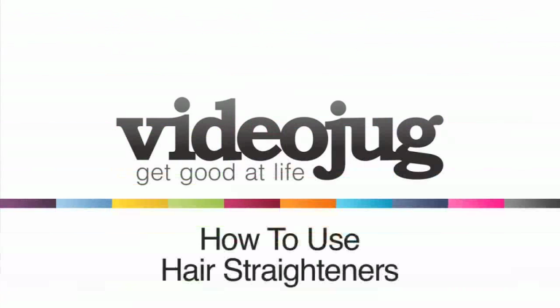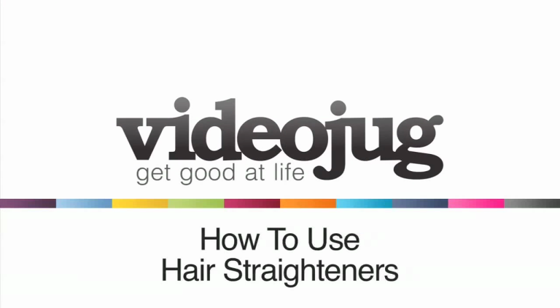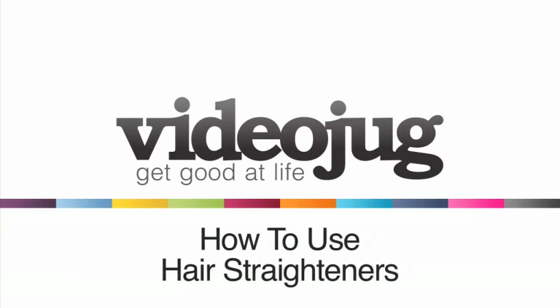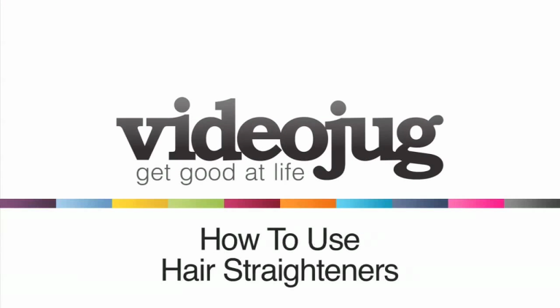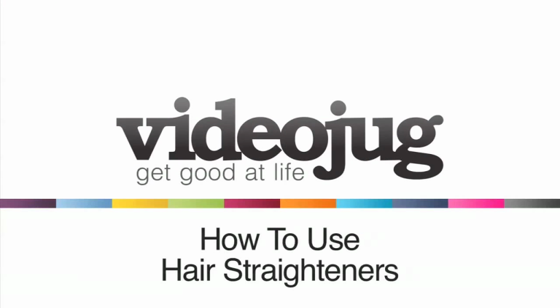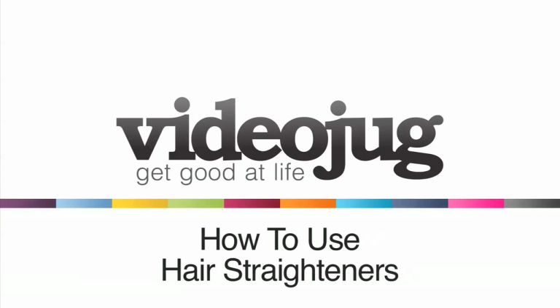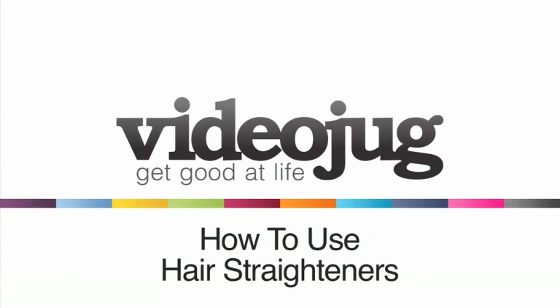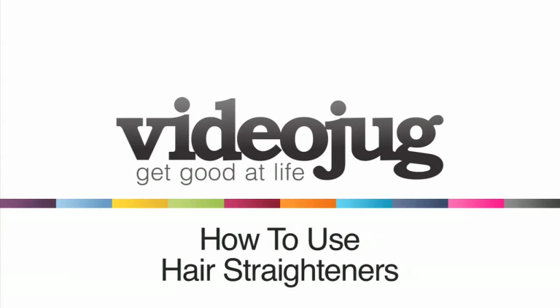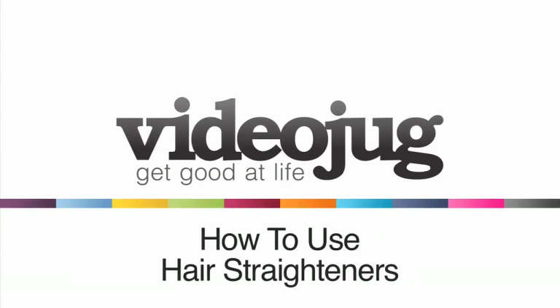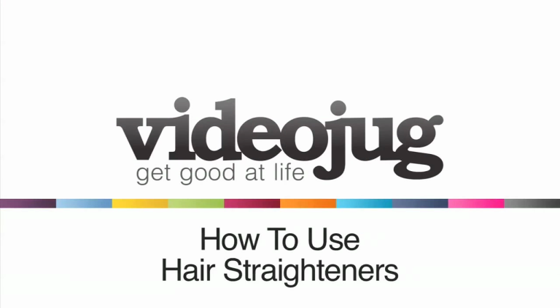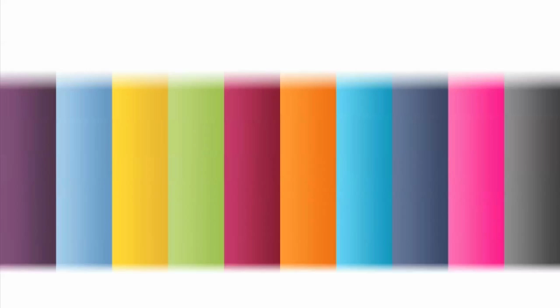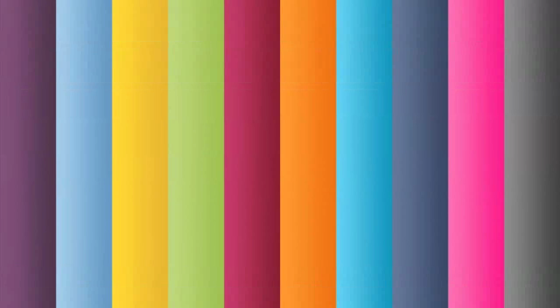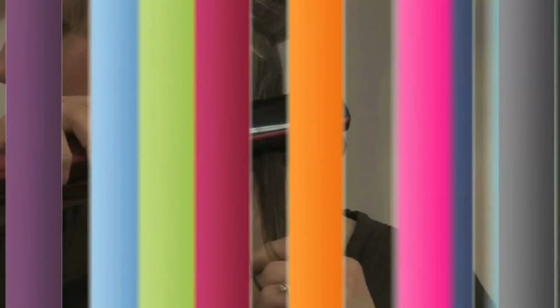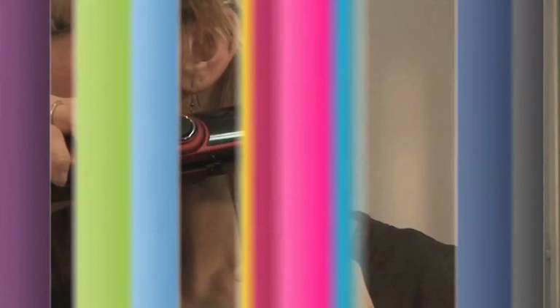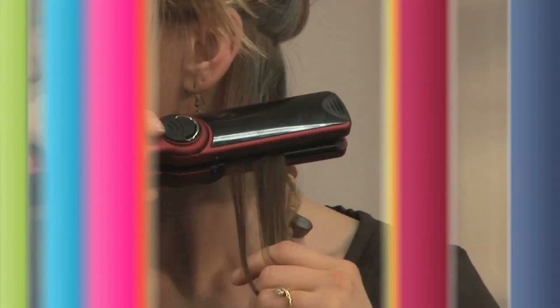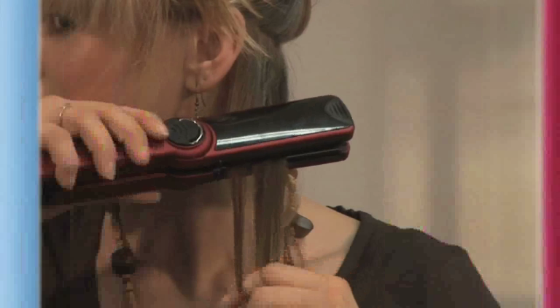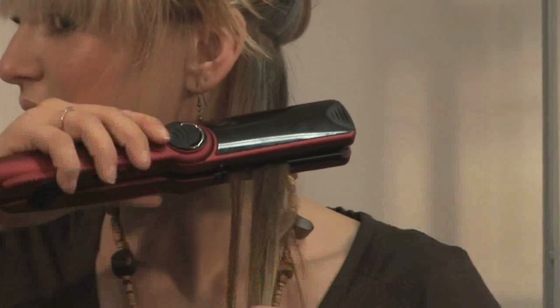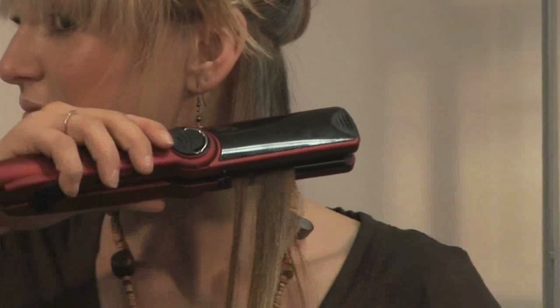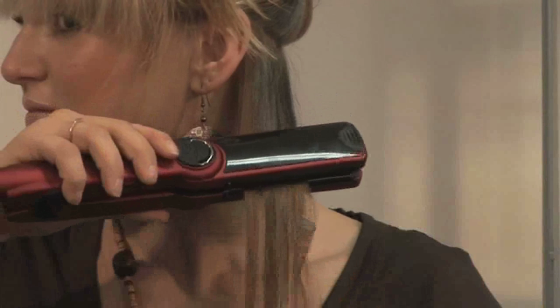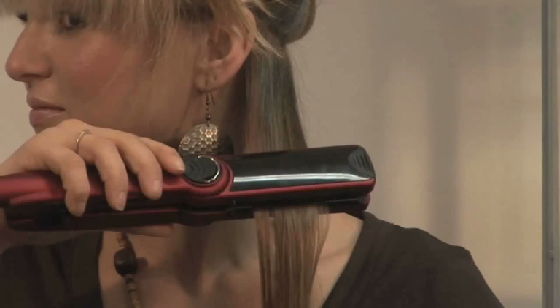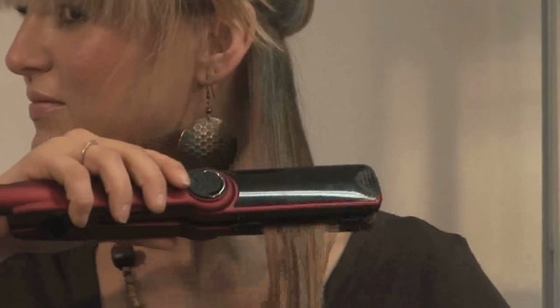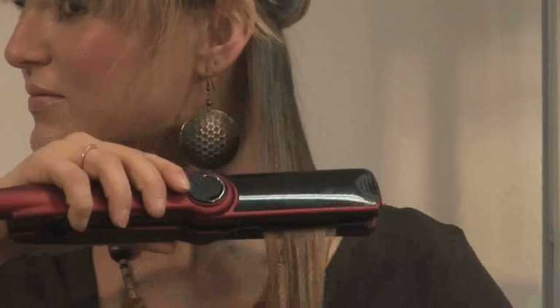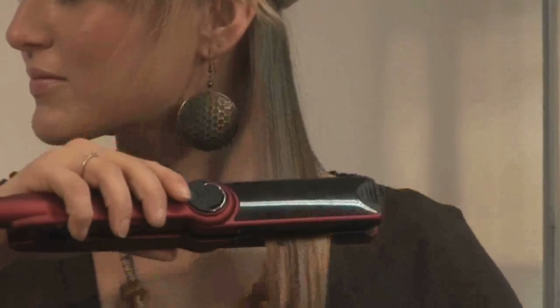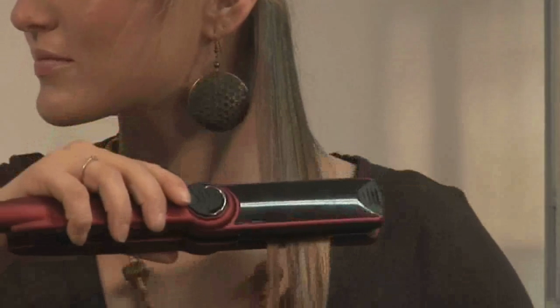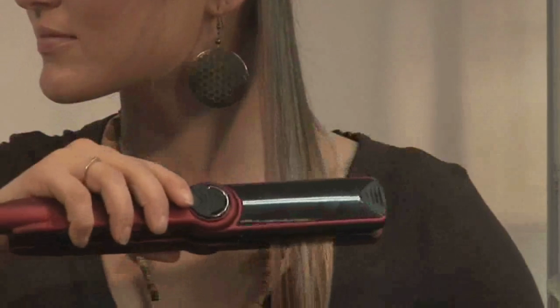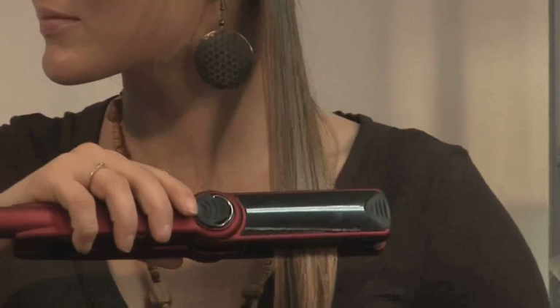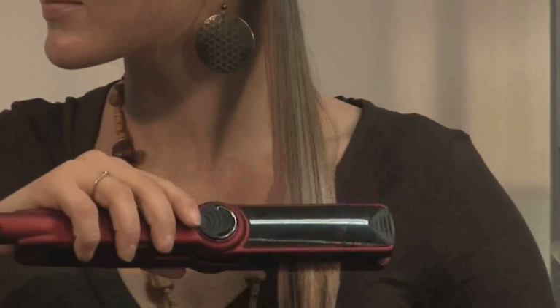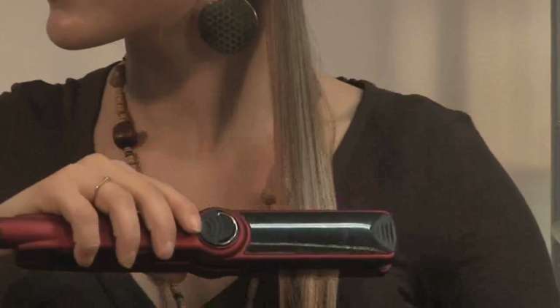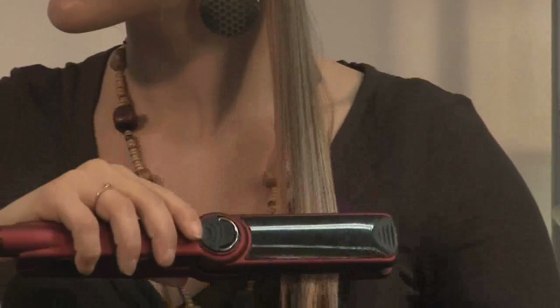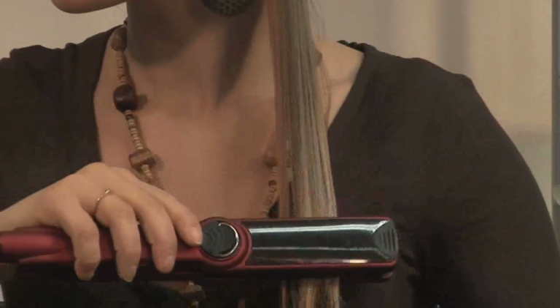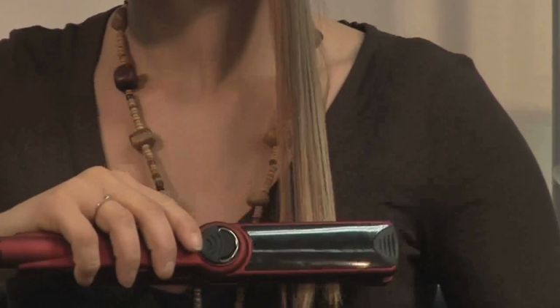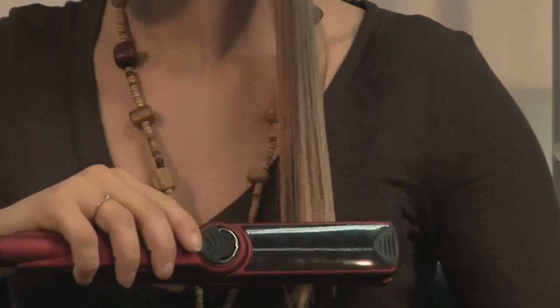Hello and welcome to Videojug. I'm going to show you how to use hair straighteners.